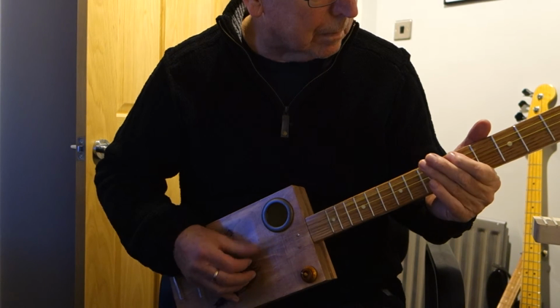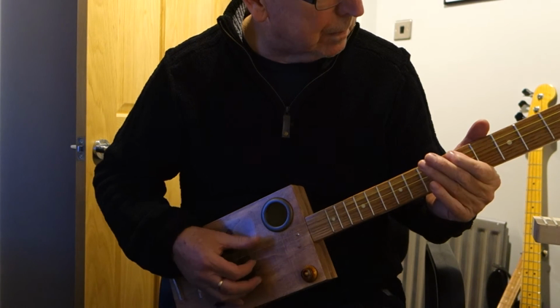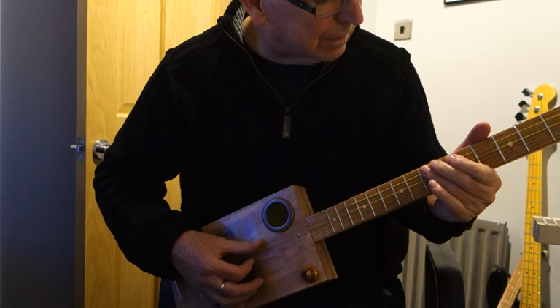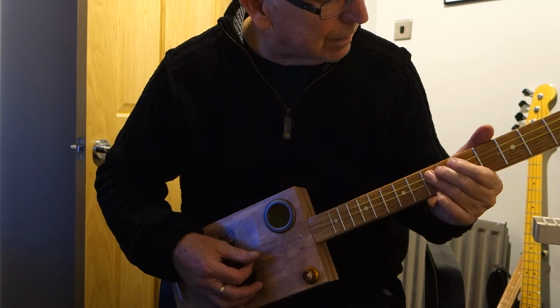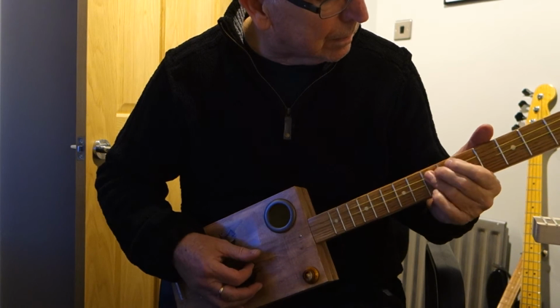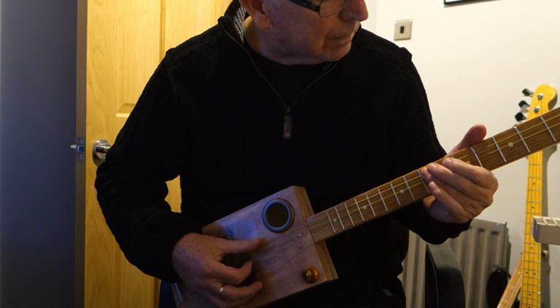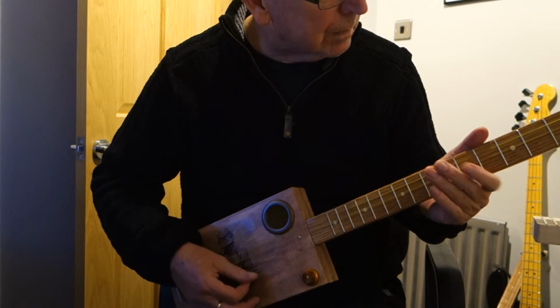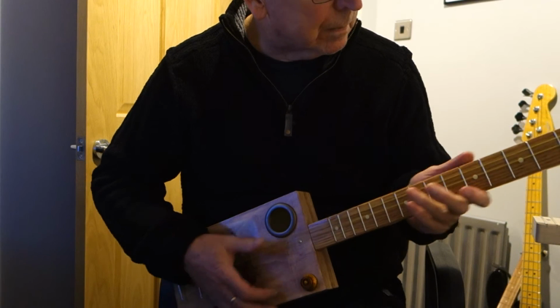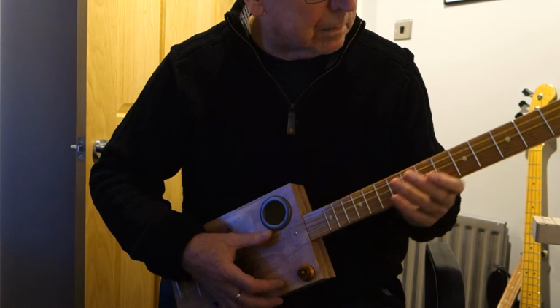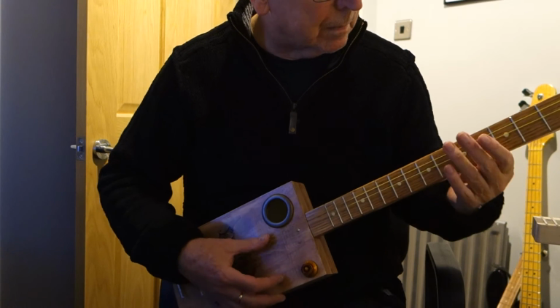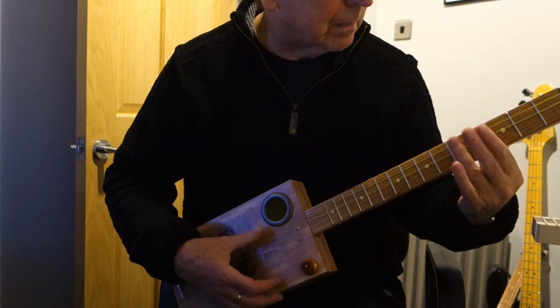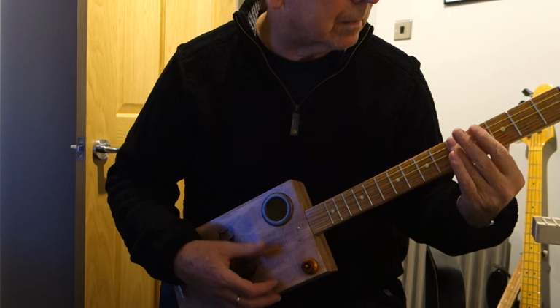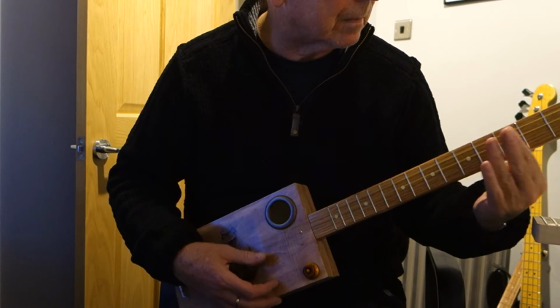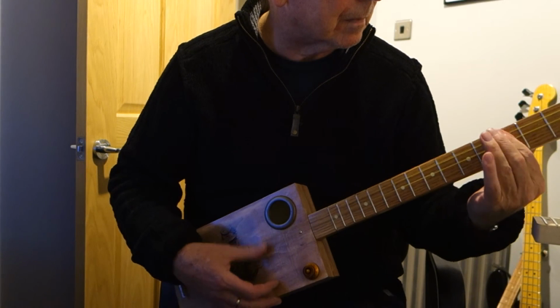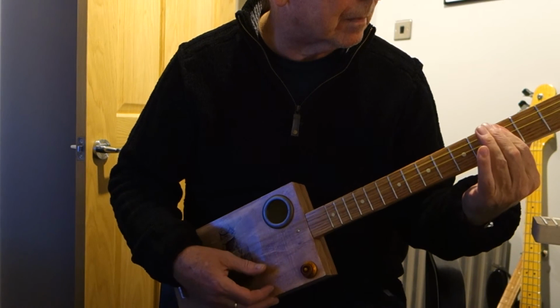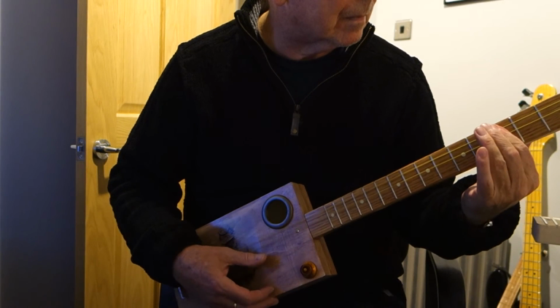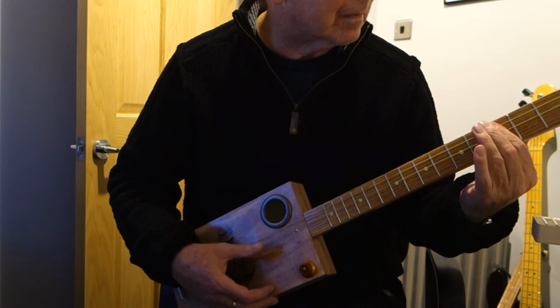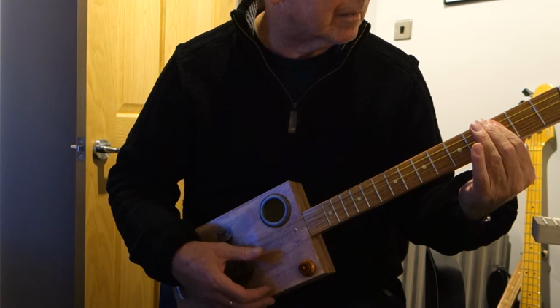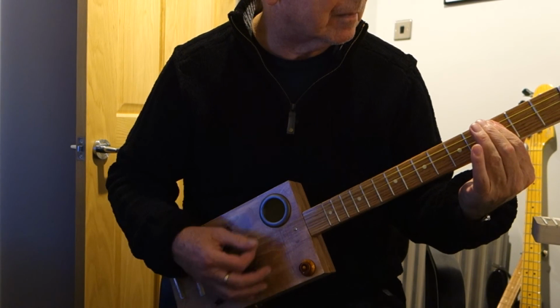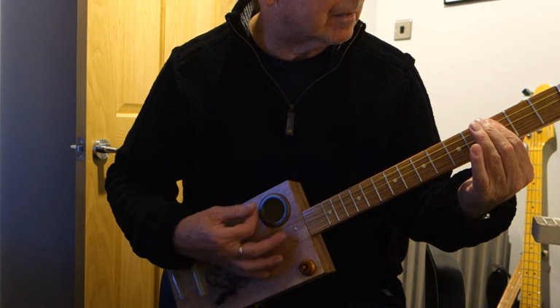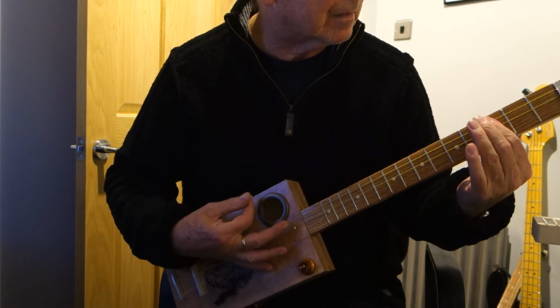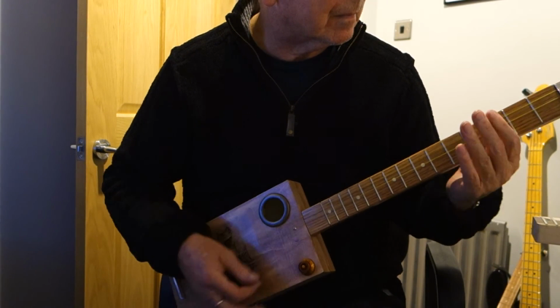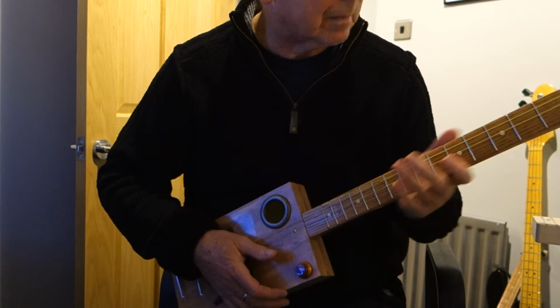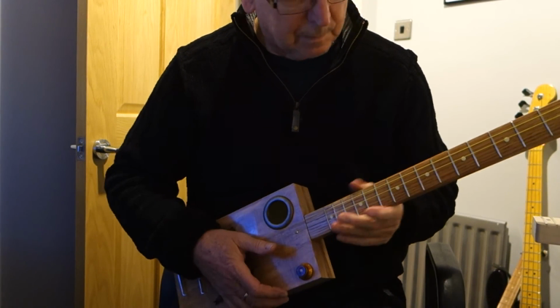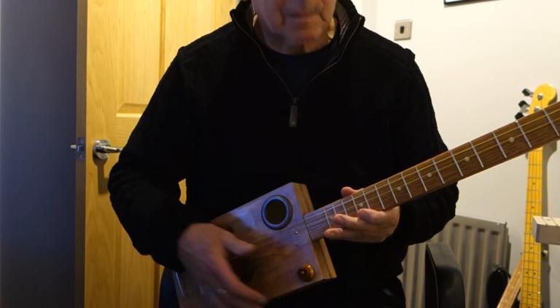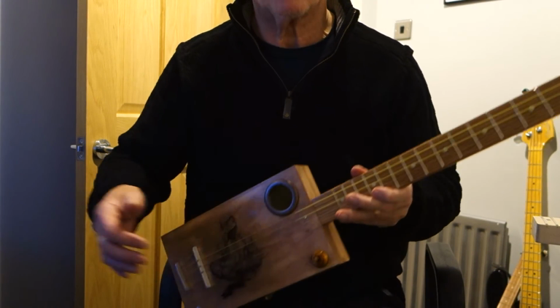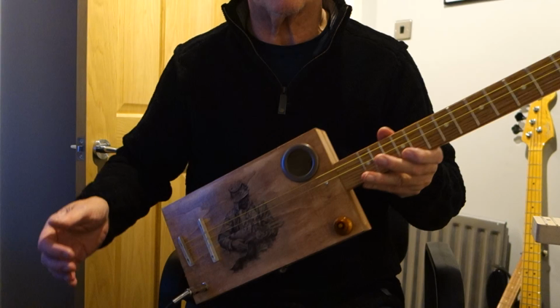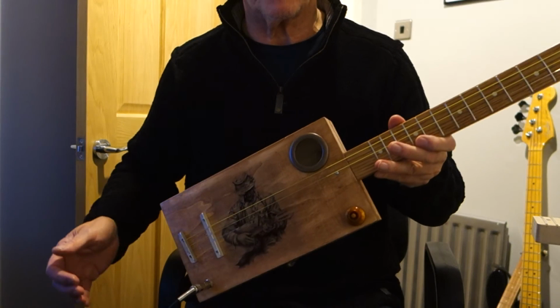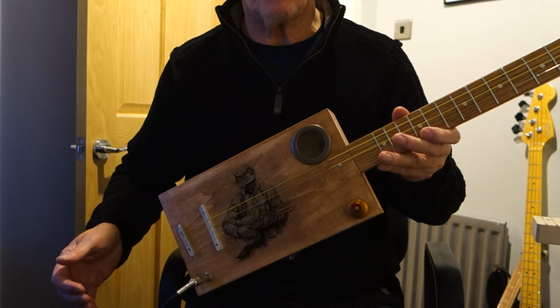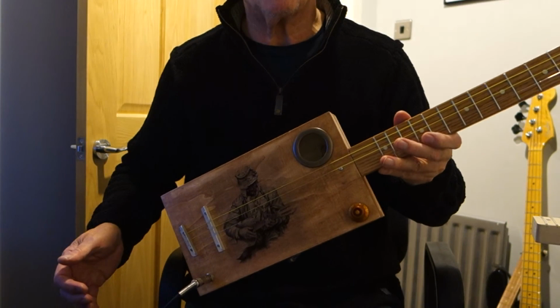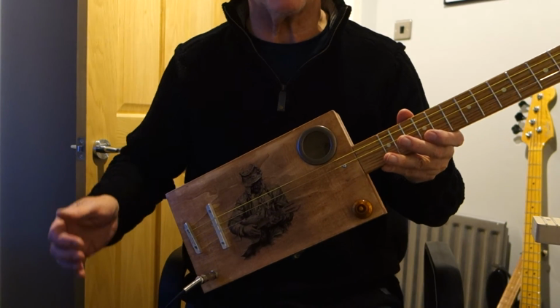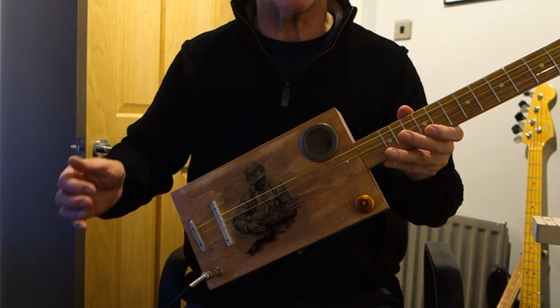Here we go. There you go. Hope you like it.